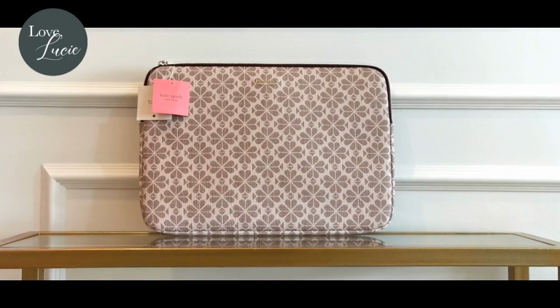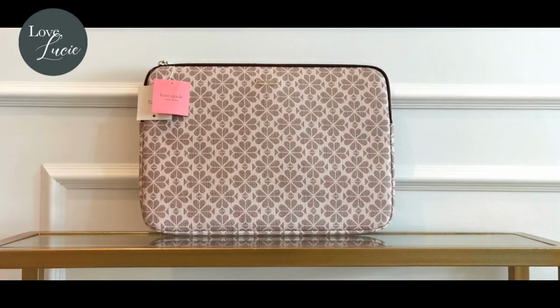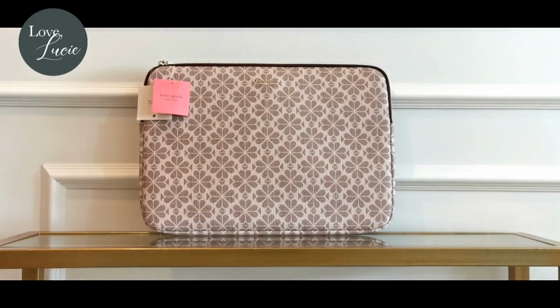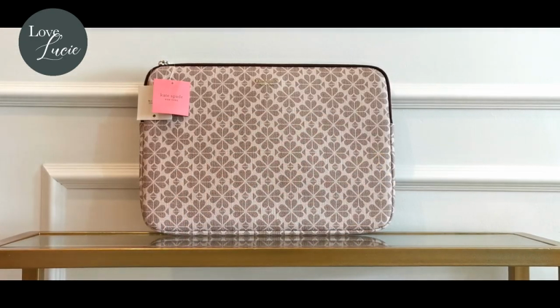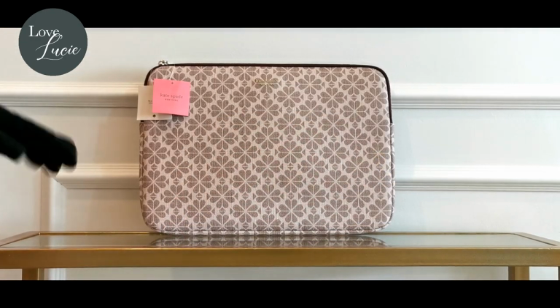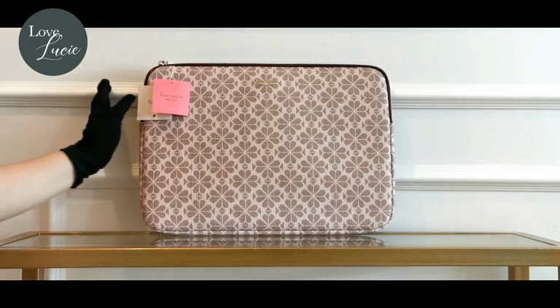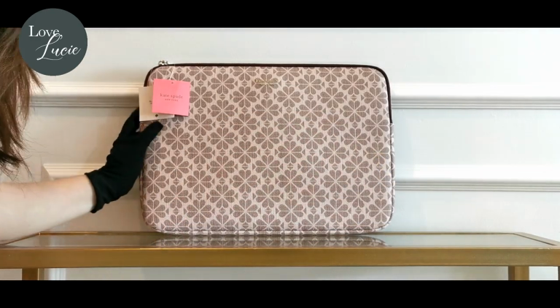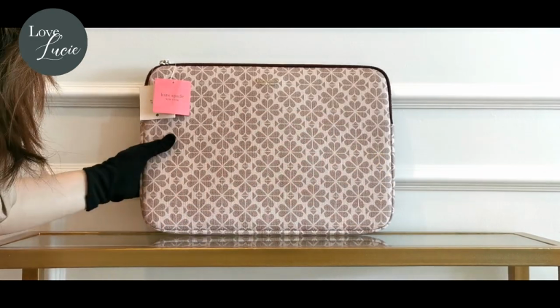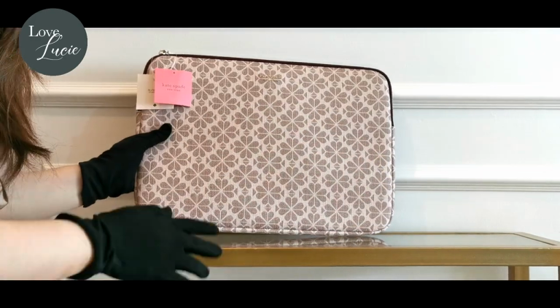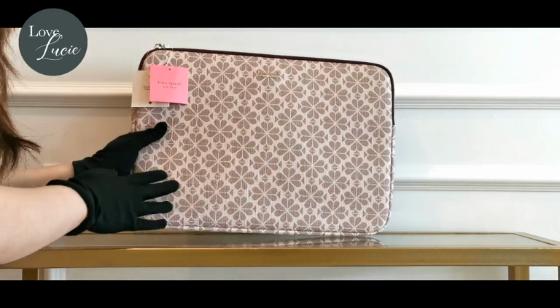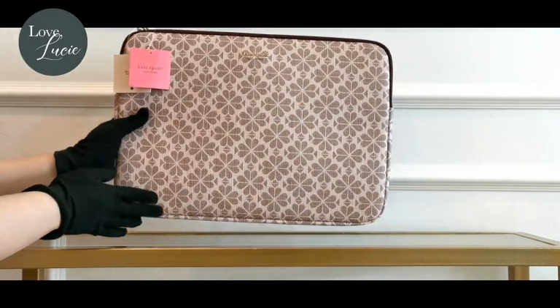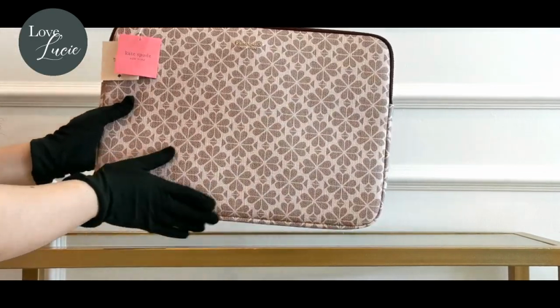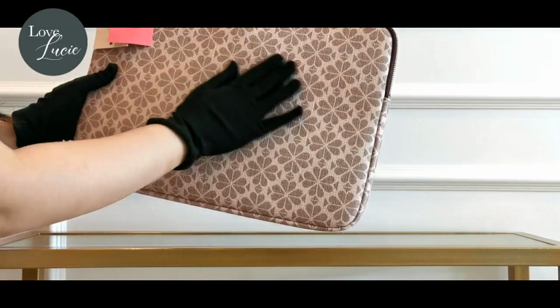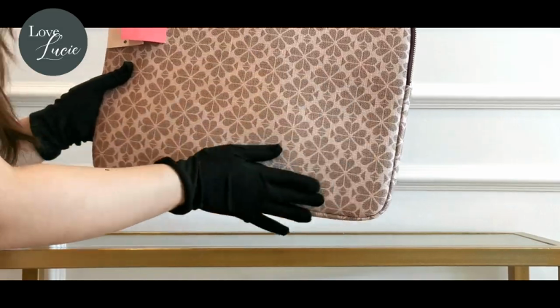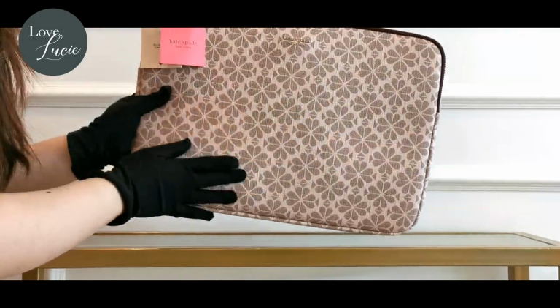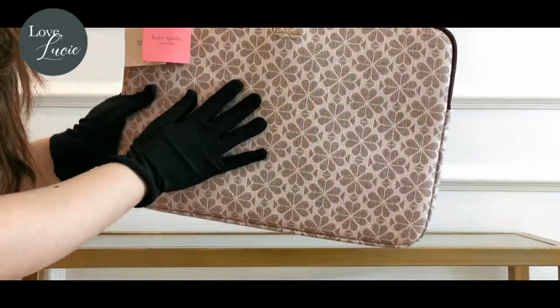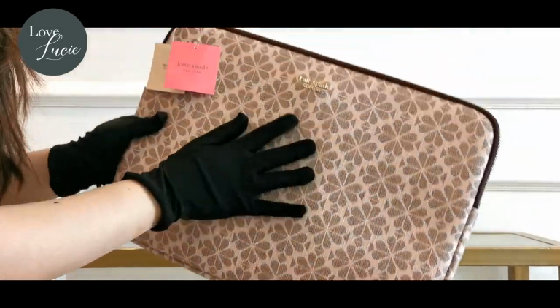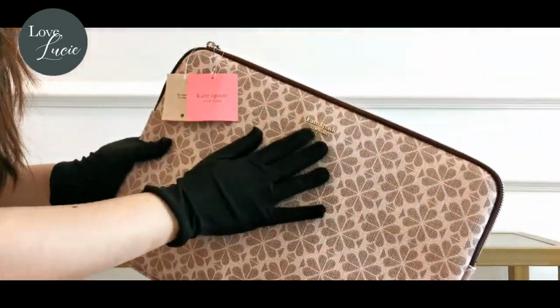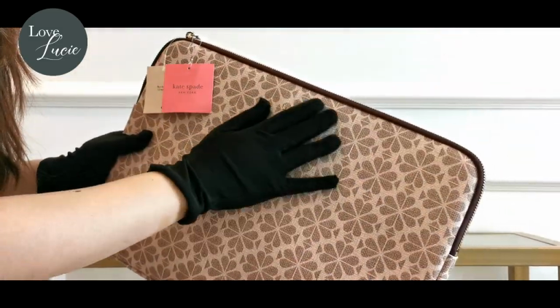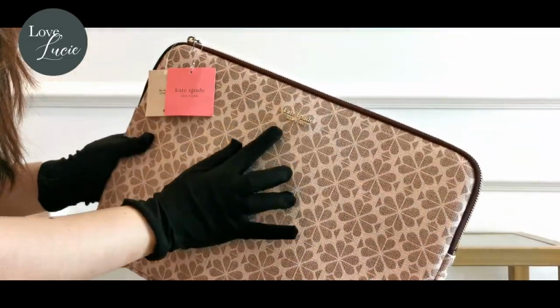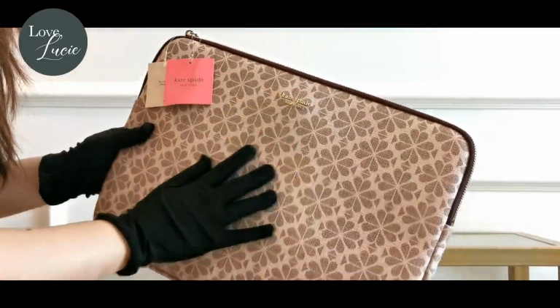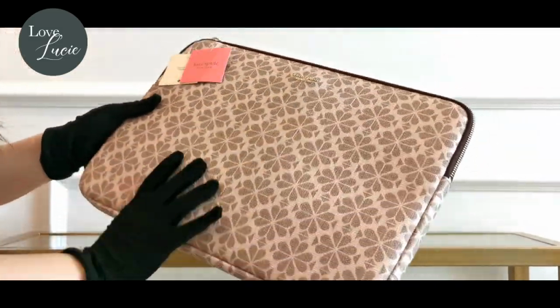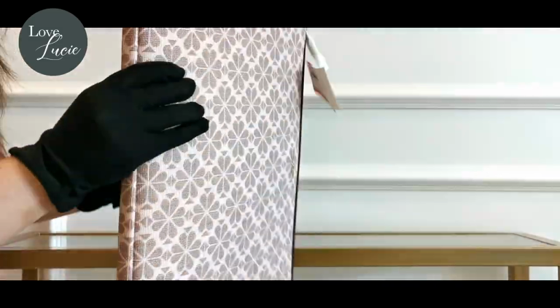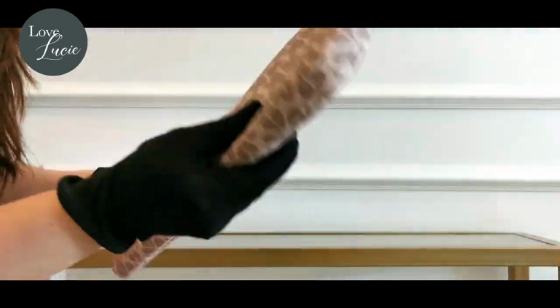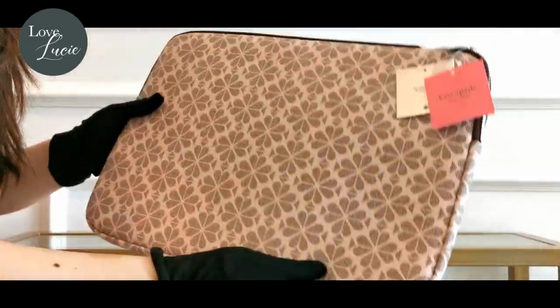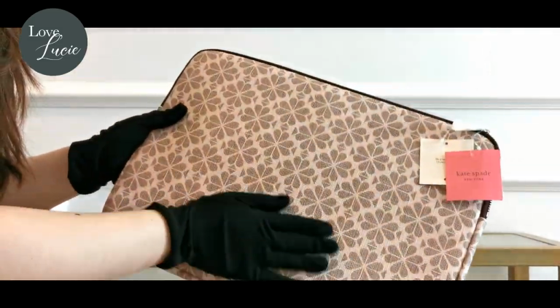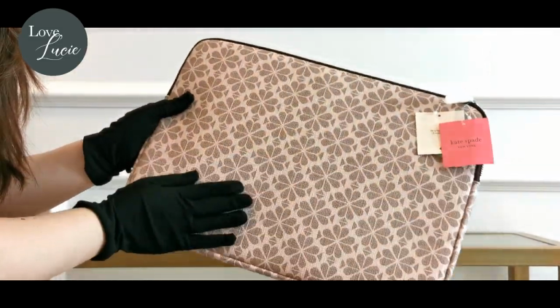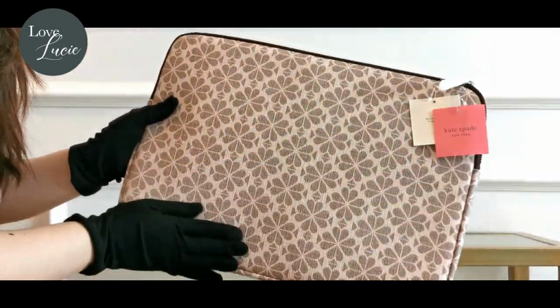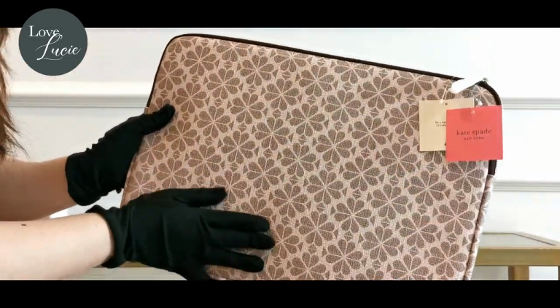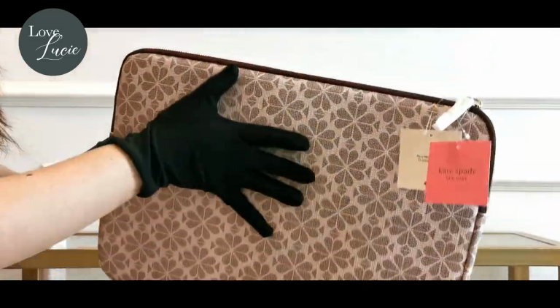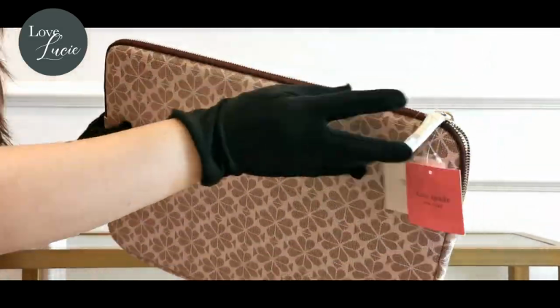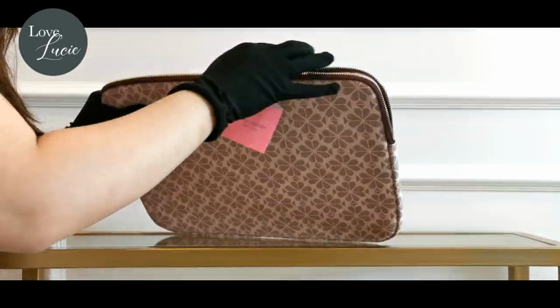Here comes the laptop bag, which is definitely on my wishlist. It can fit up to a 15-inch laptop. Such a sassy accessory.